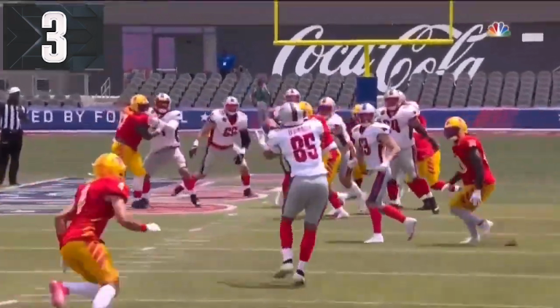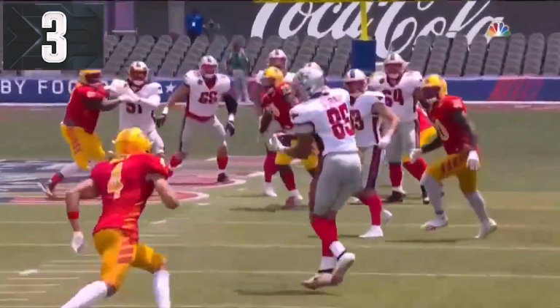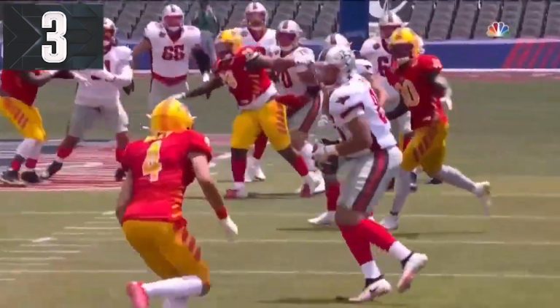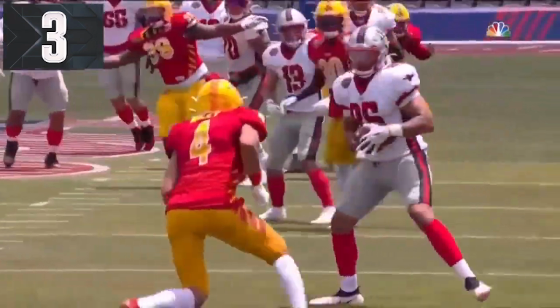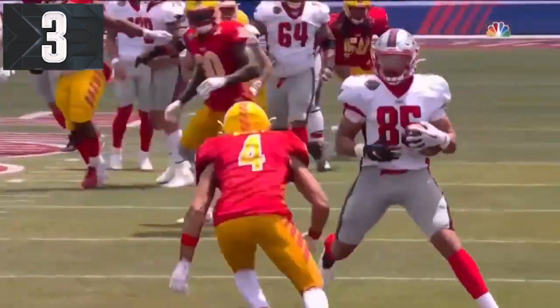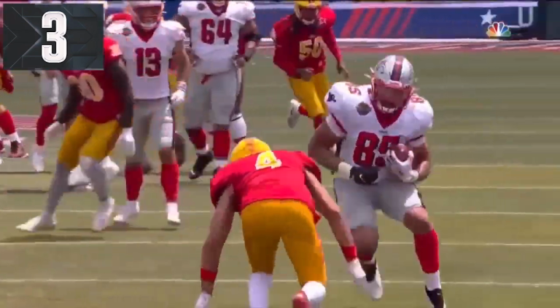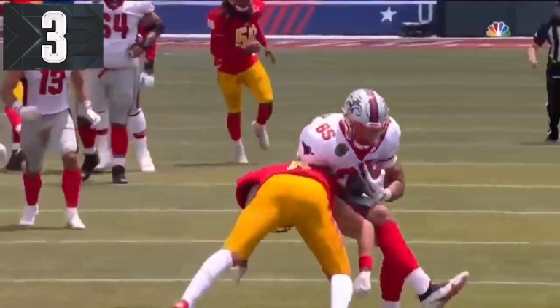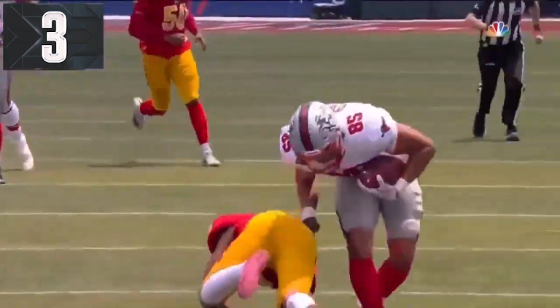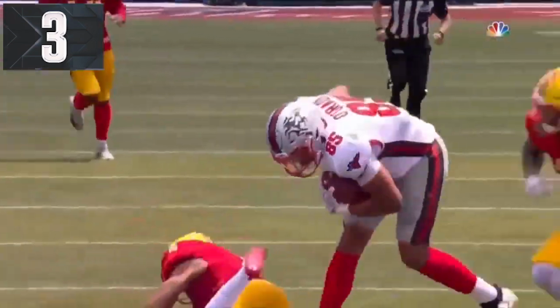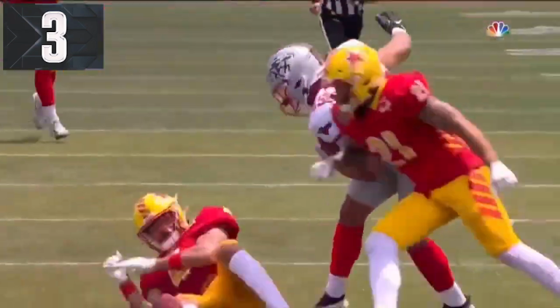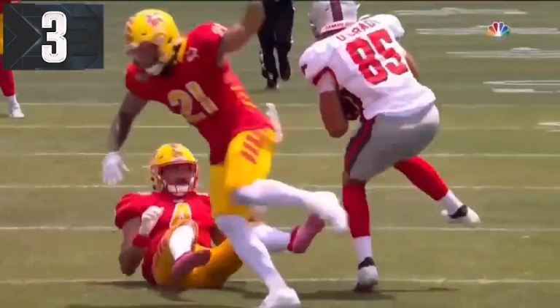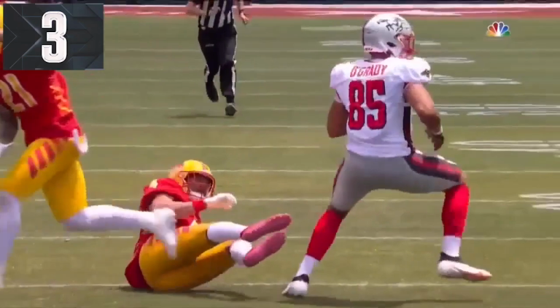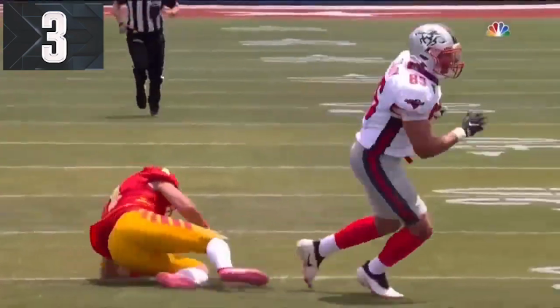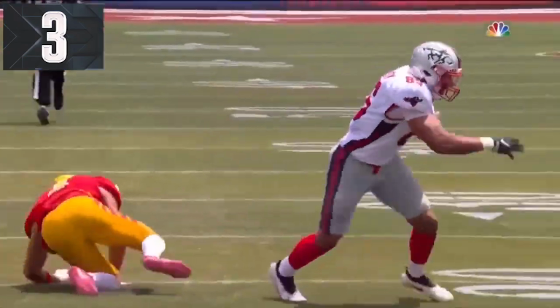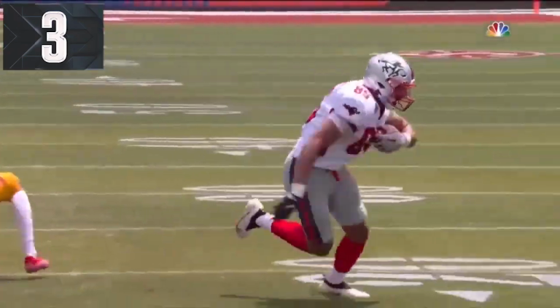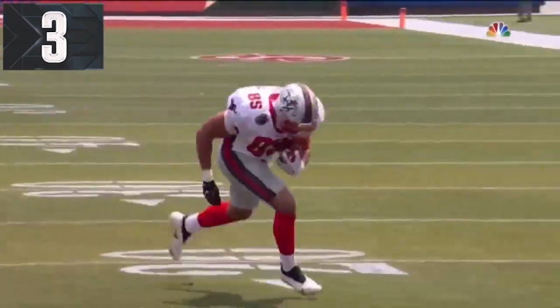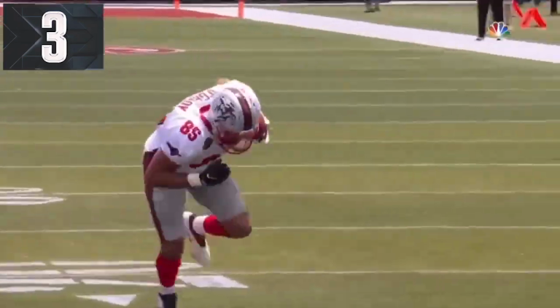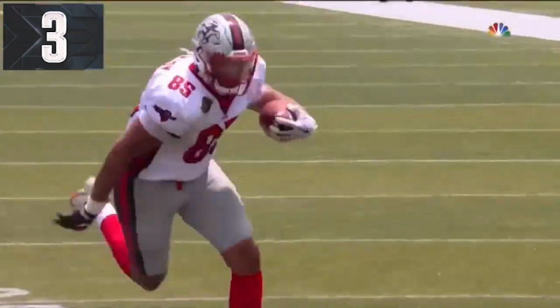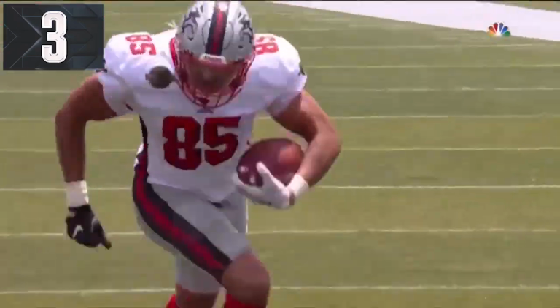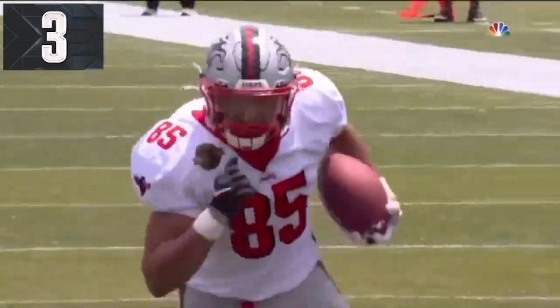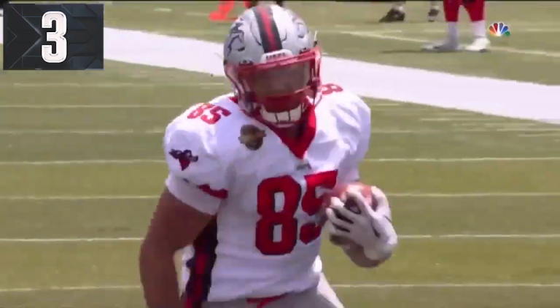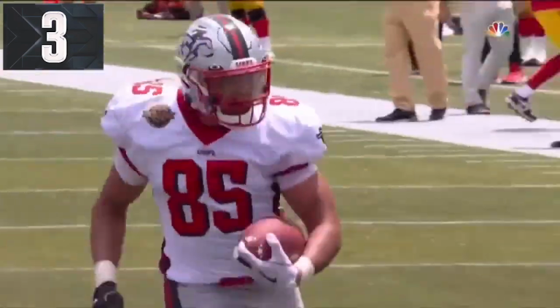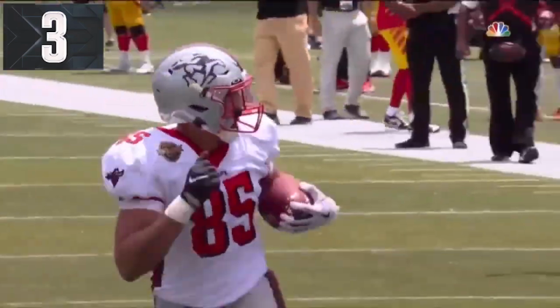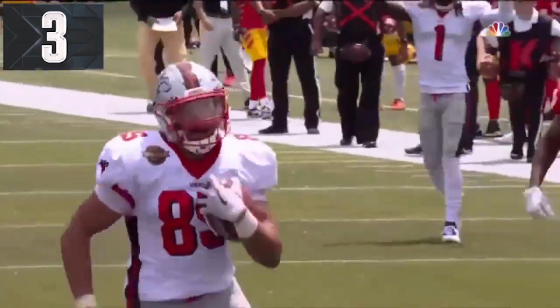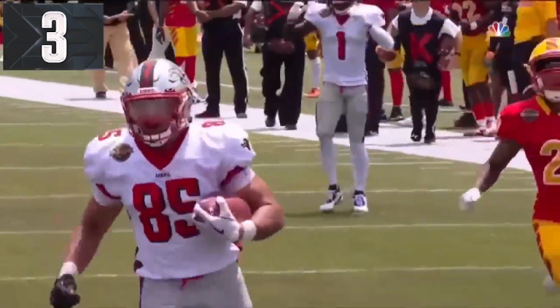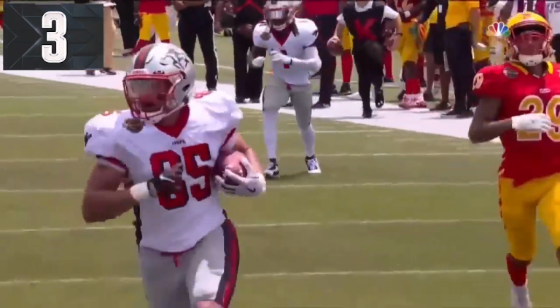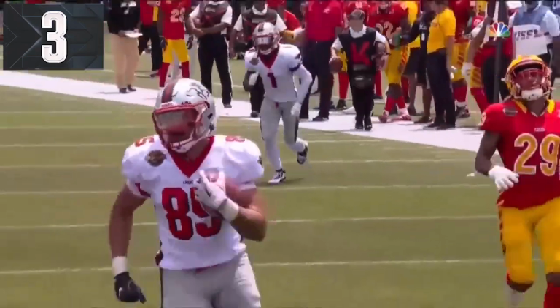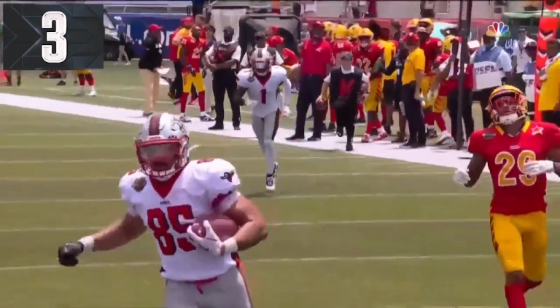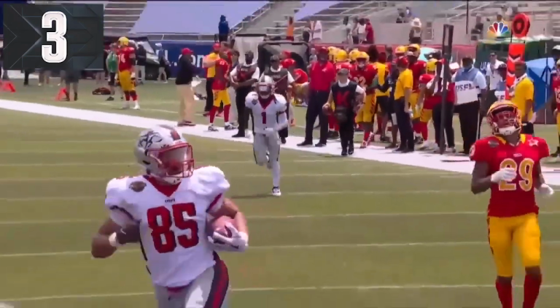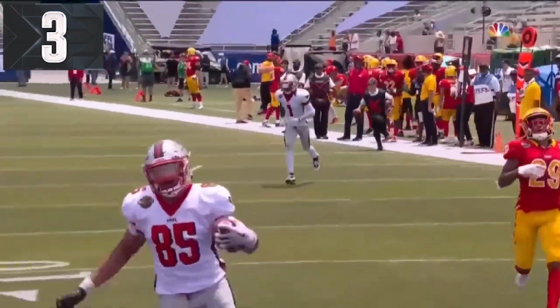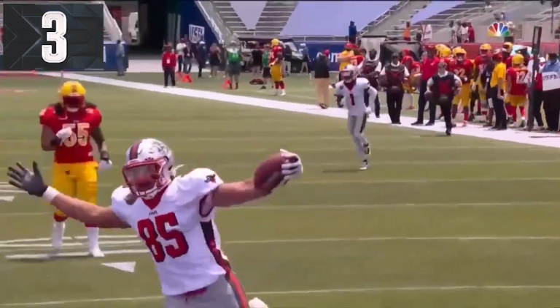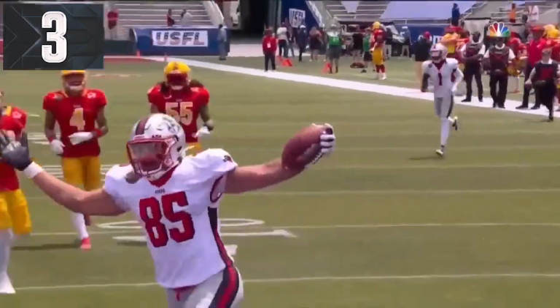Great throw. Great stability off of — ooh — O'Grady. I see what you did there.